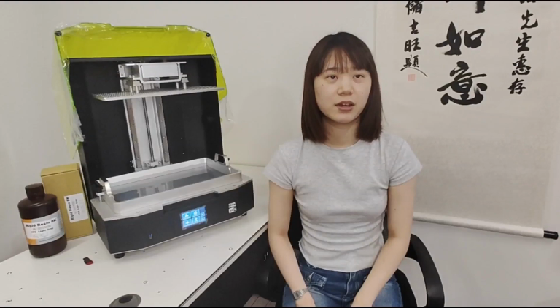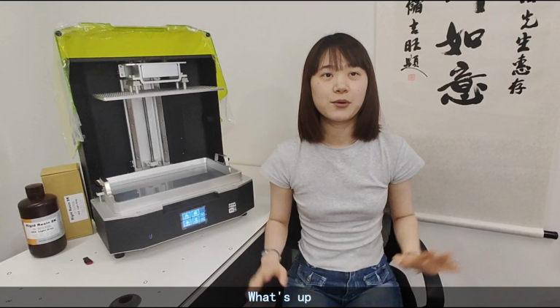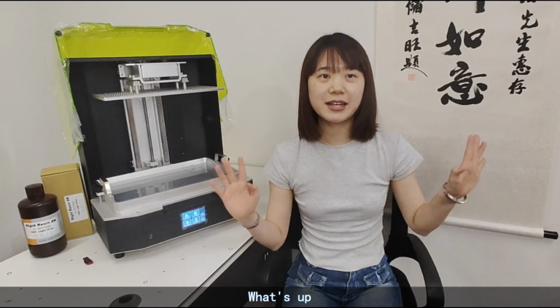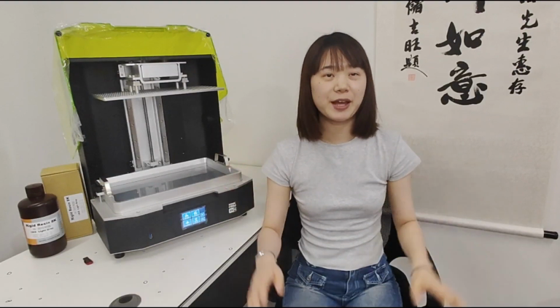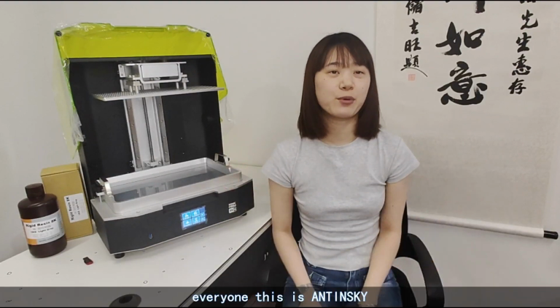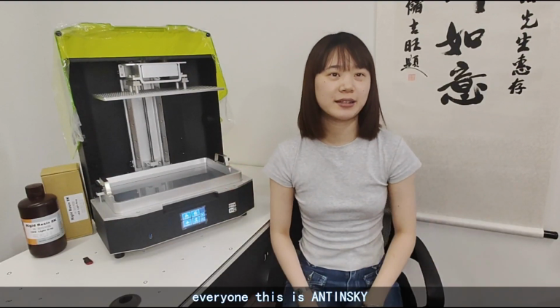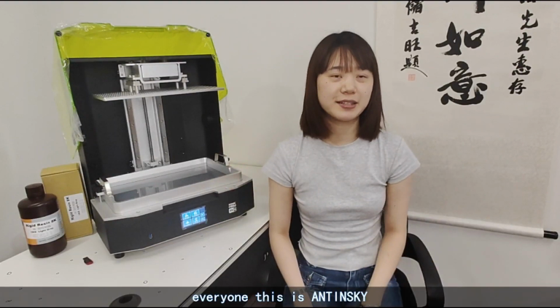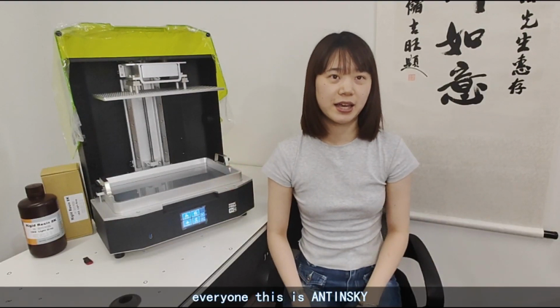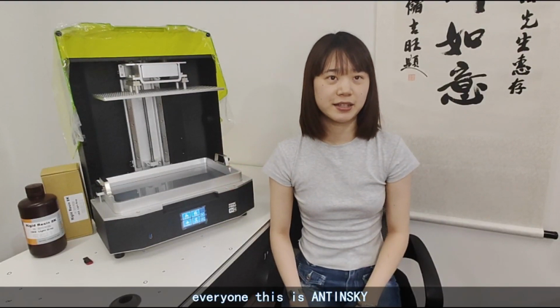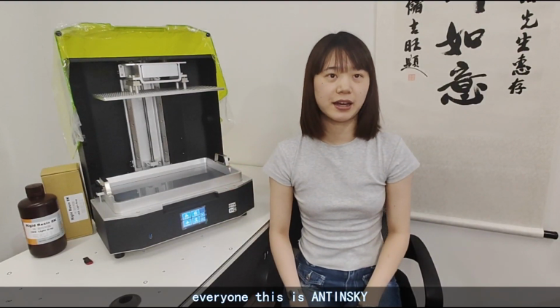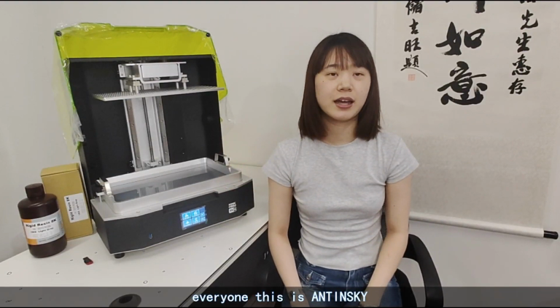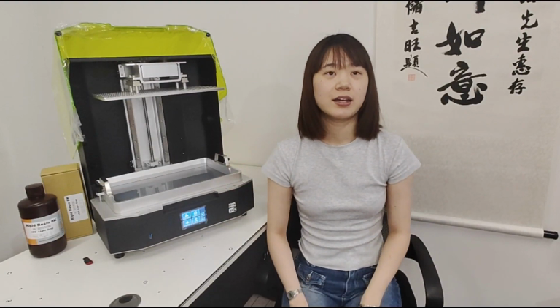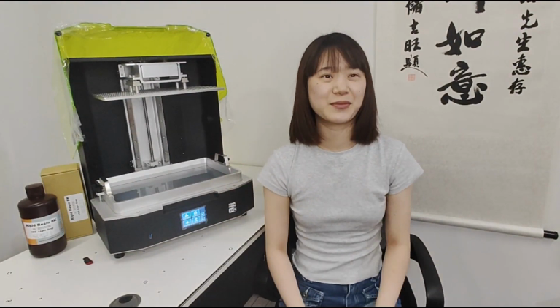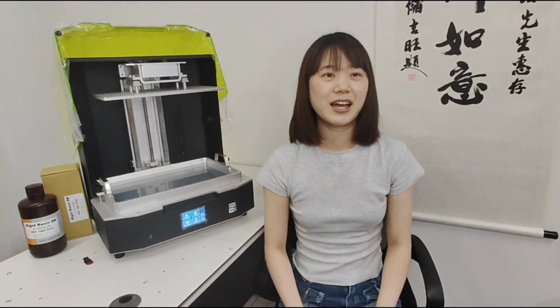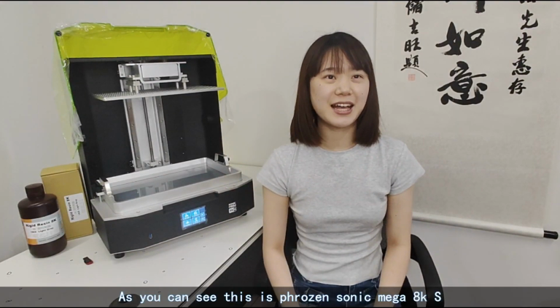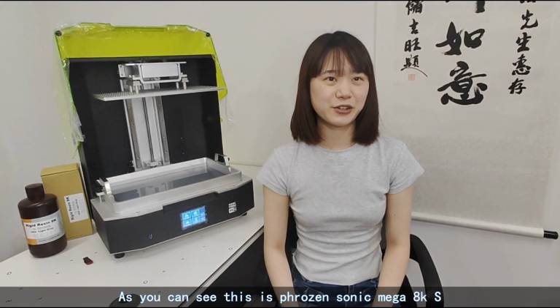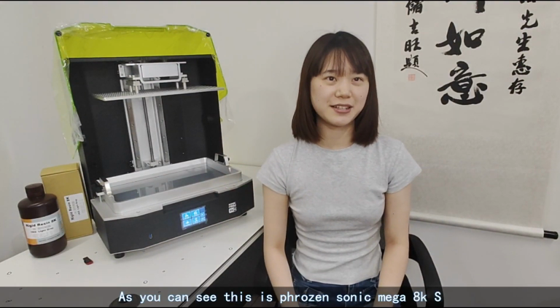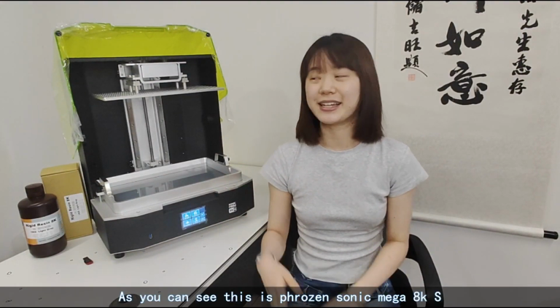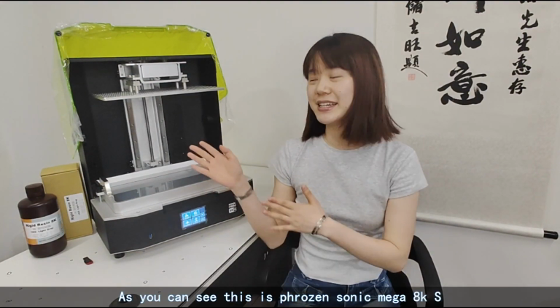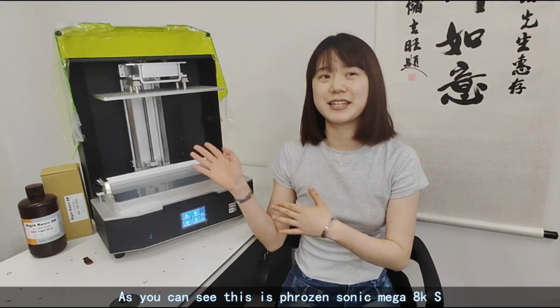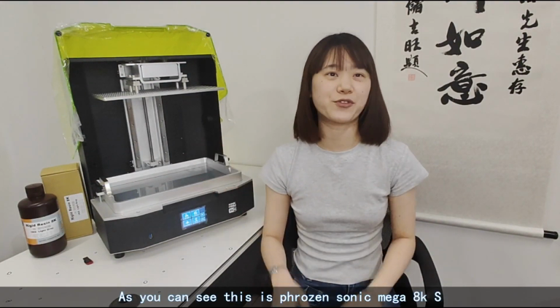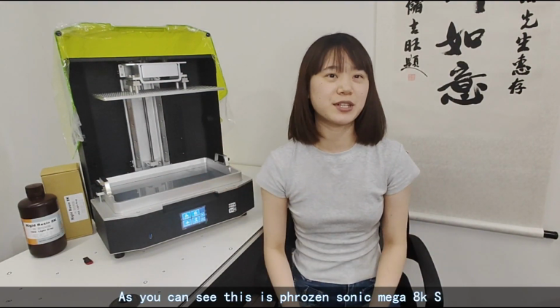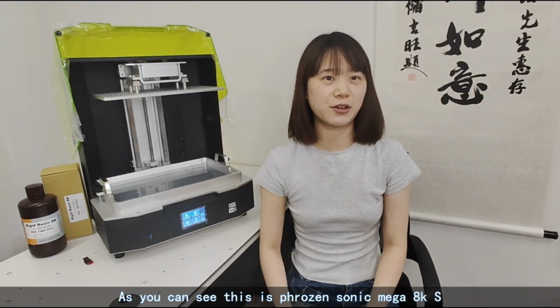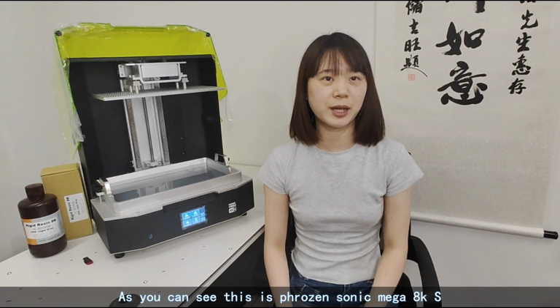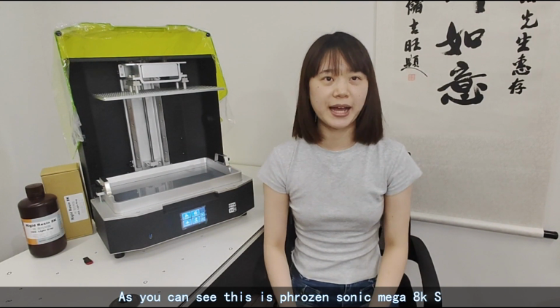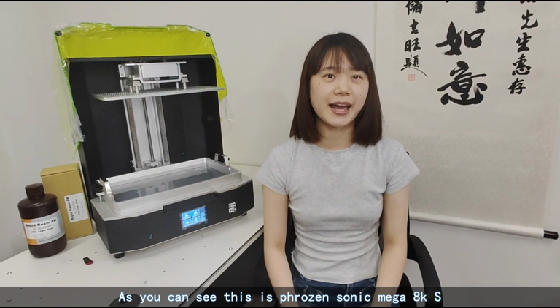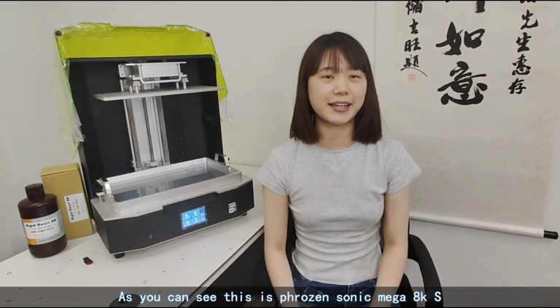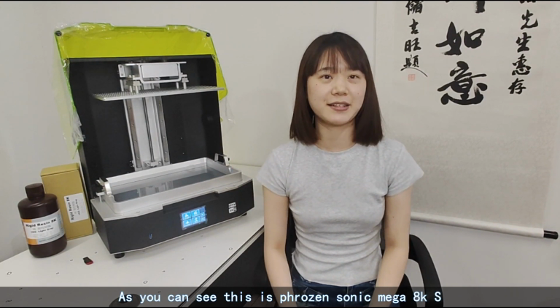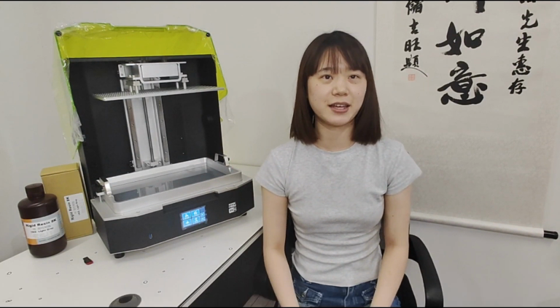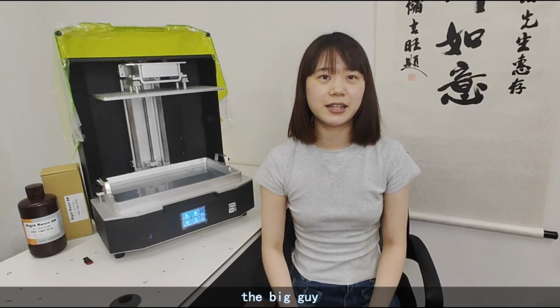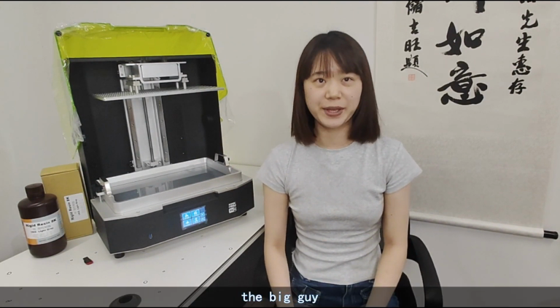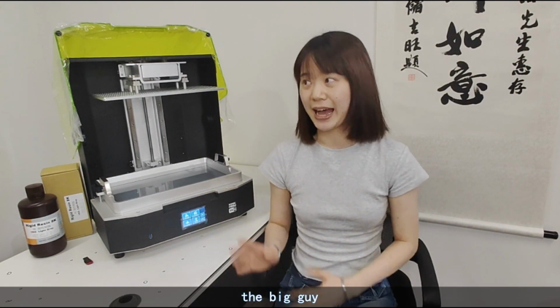What's up everyone, this is ANTISCY. As you can see, this is FrozenSonic Mega AKS, the big guy.